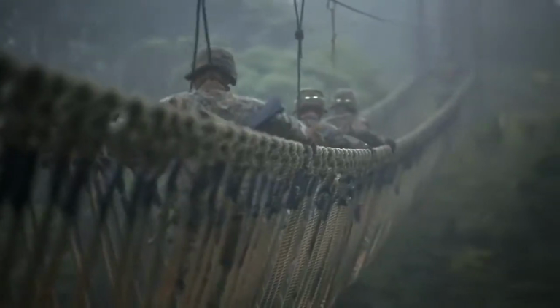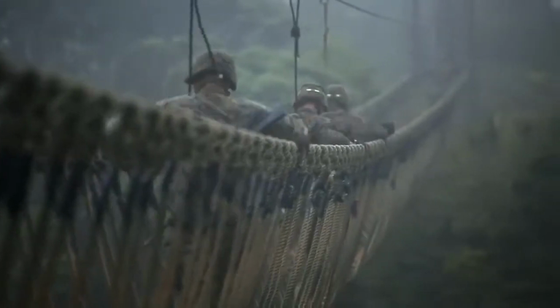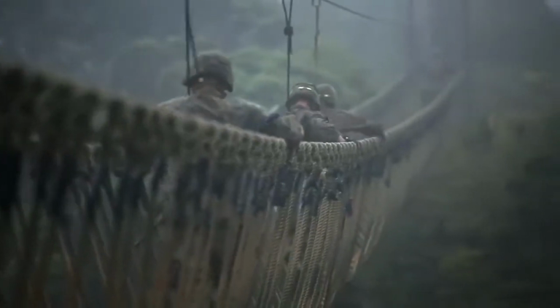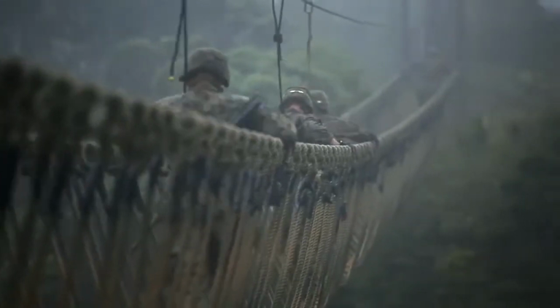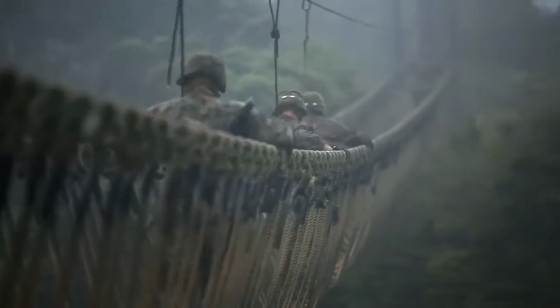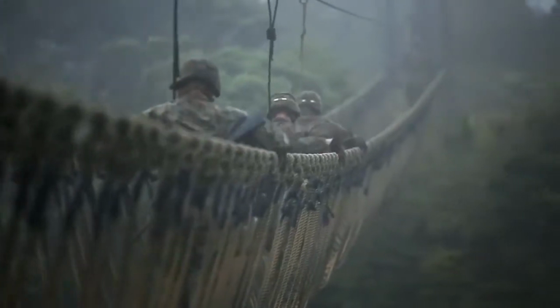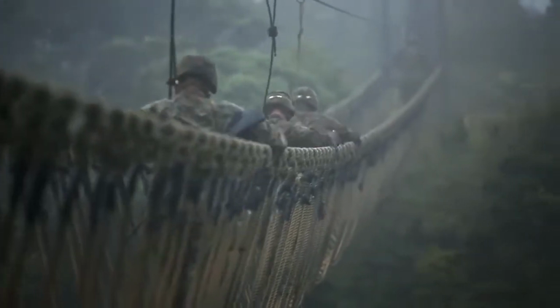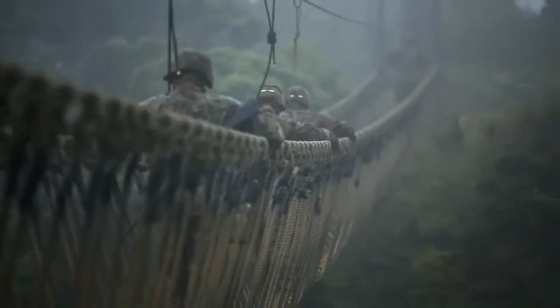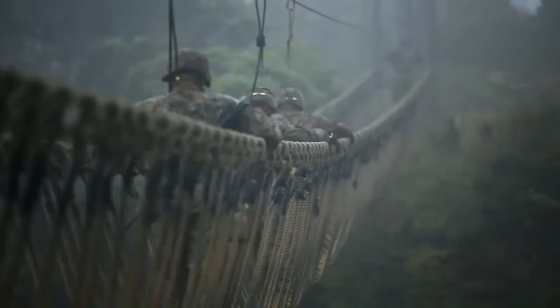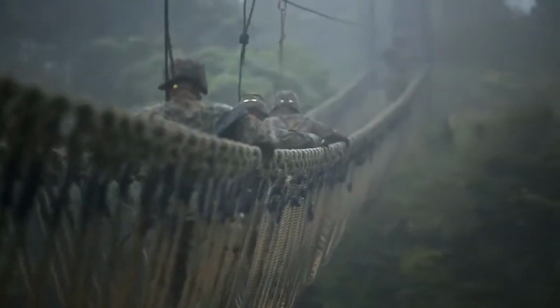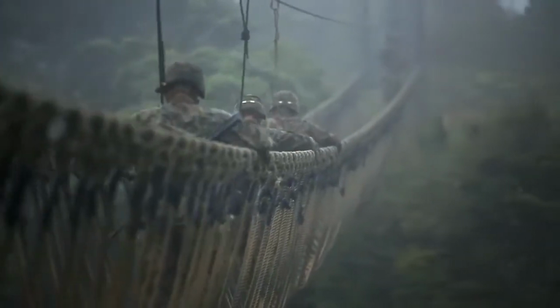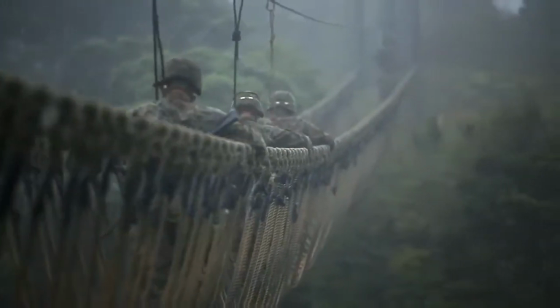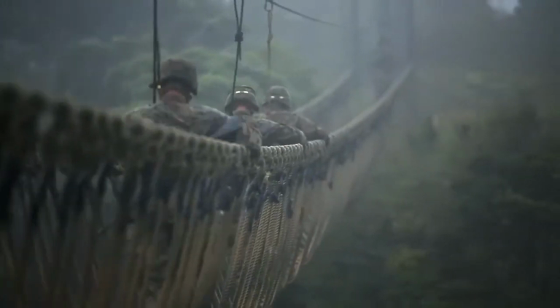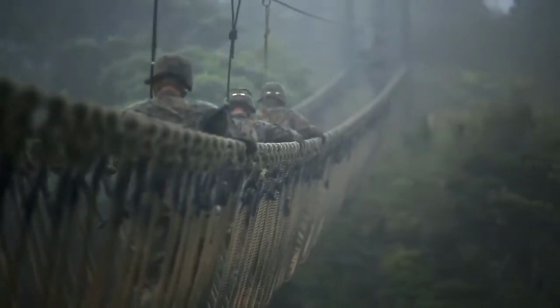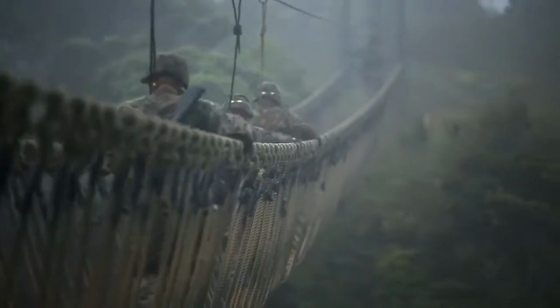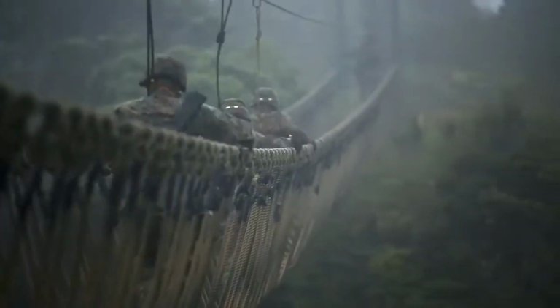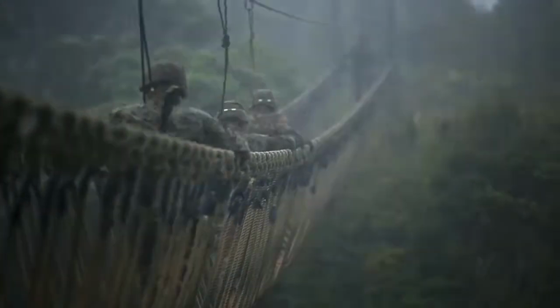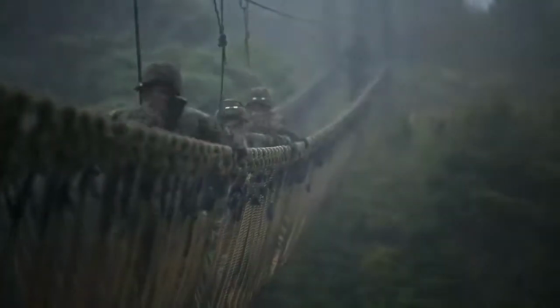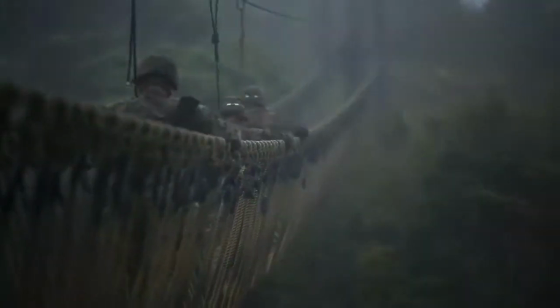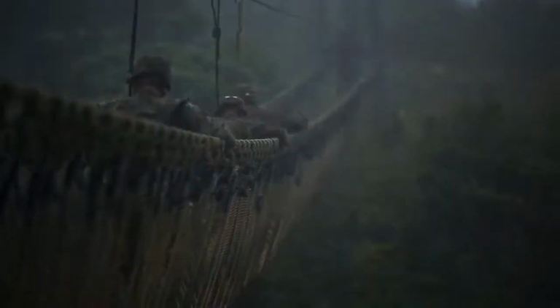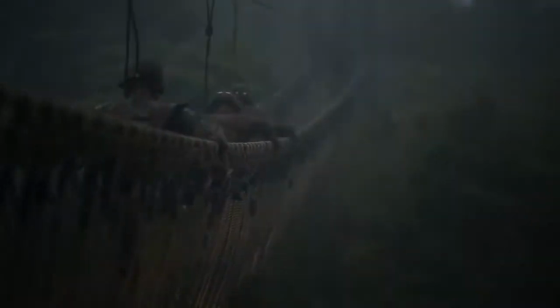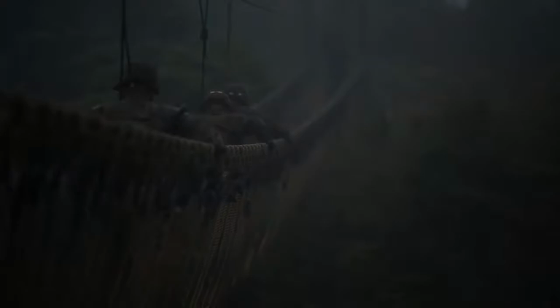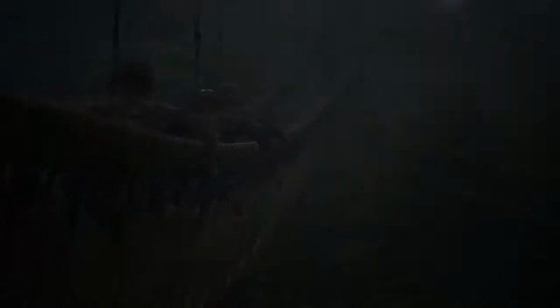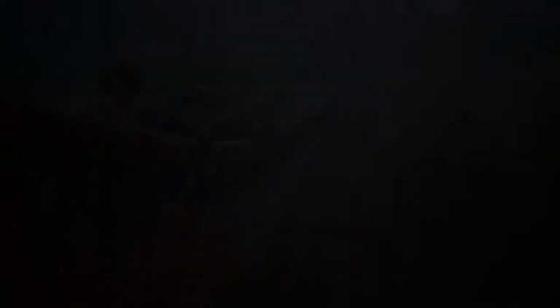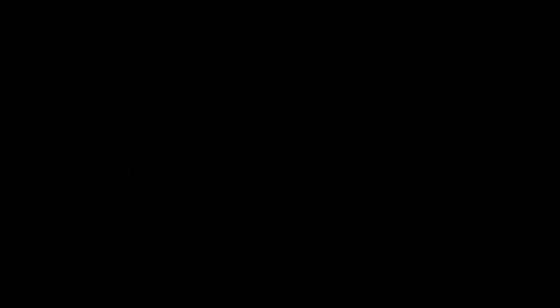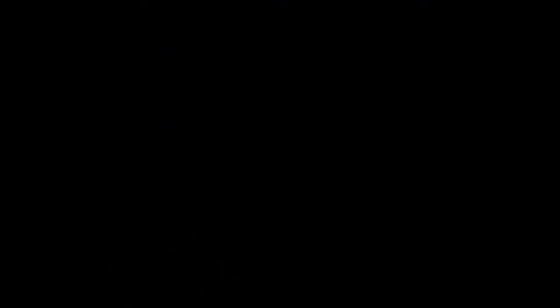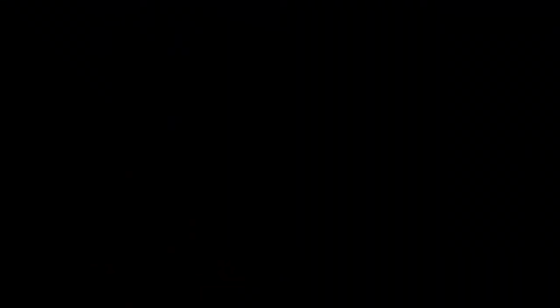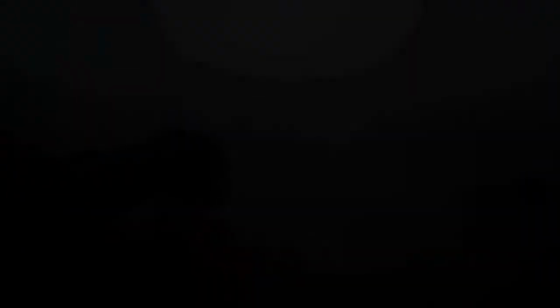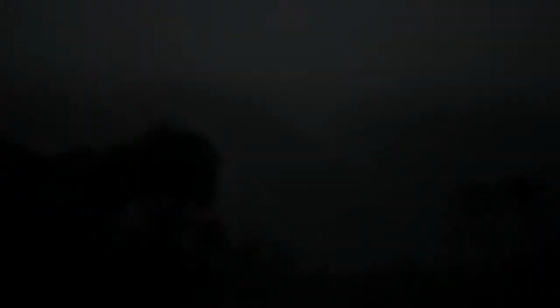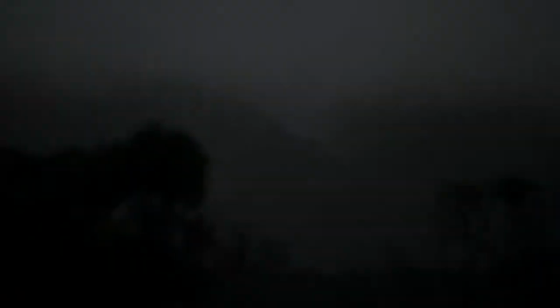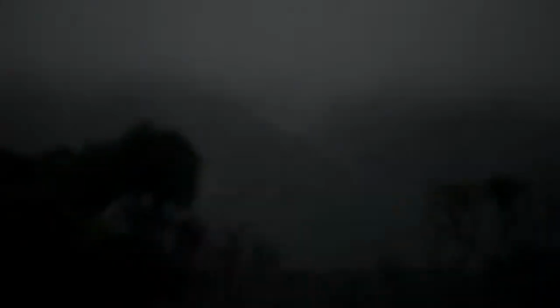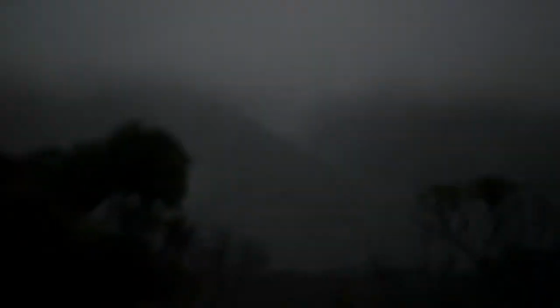JWTC, the Jungle Warfare Training Center, is on the northern end of Okinawa on Camp Gonsalvas. It's massive.